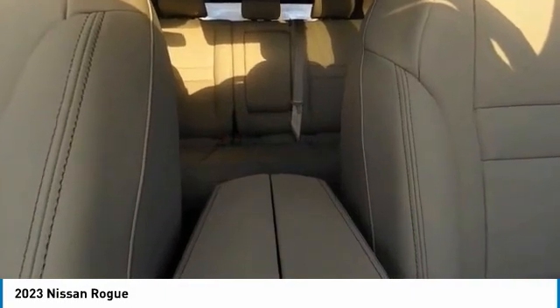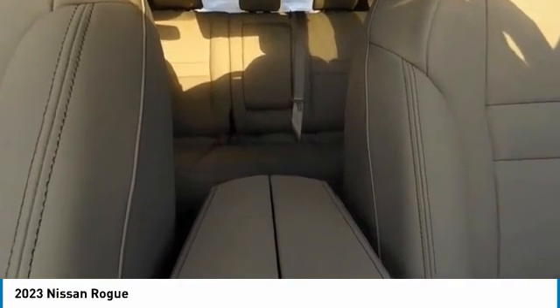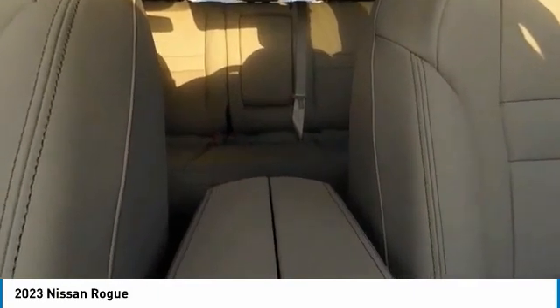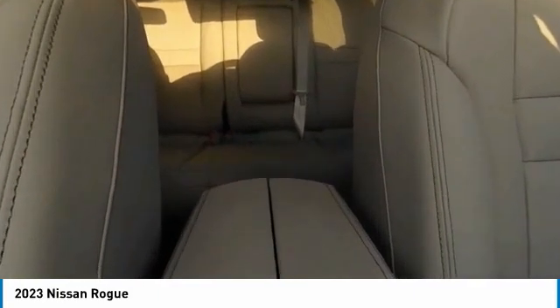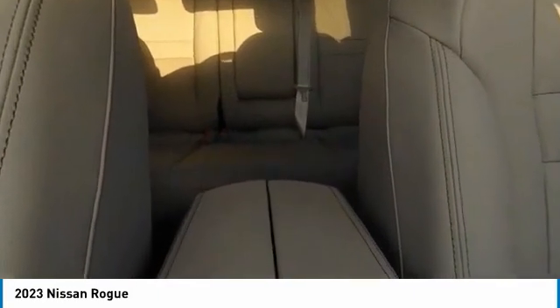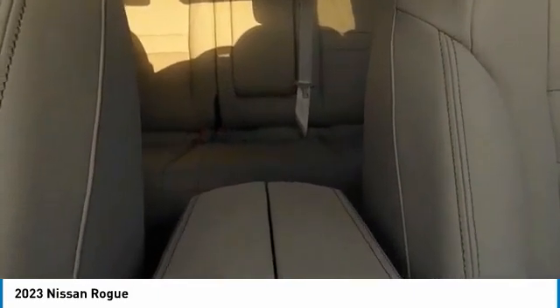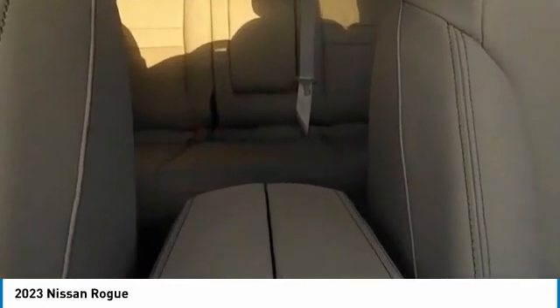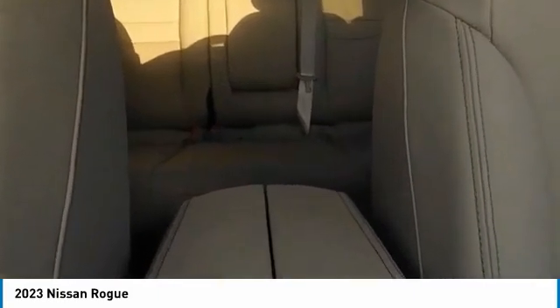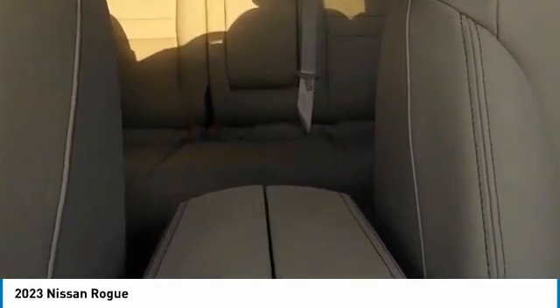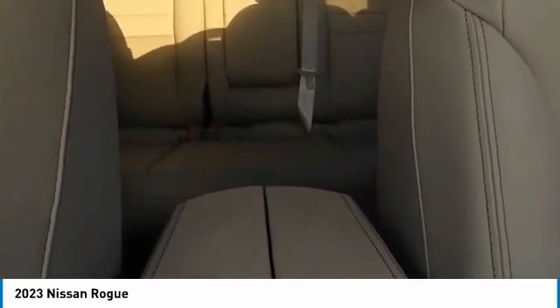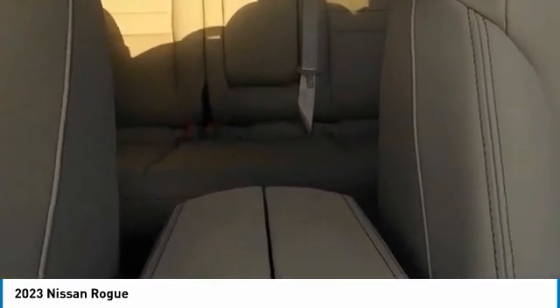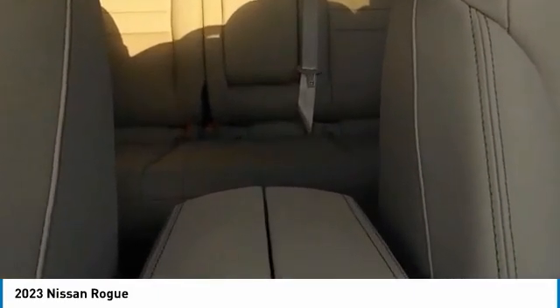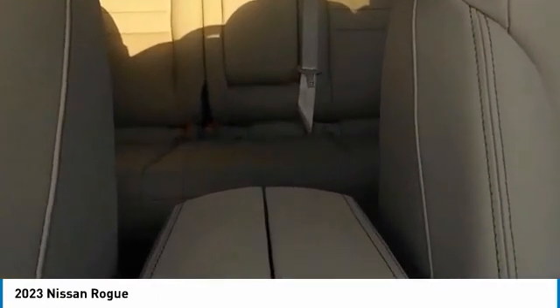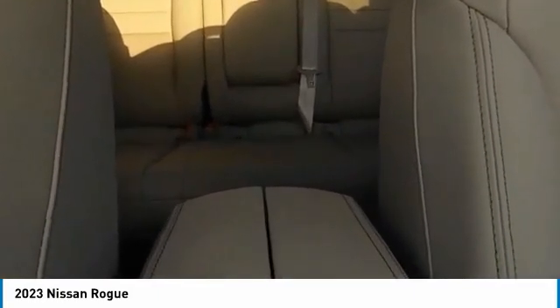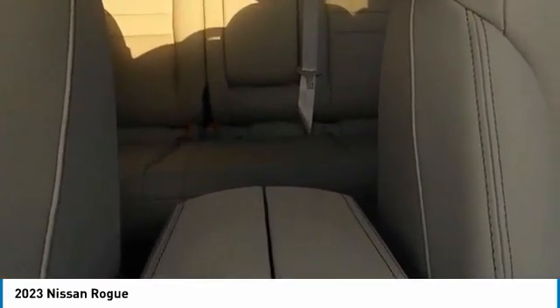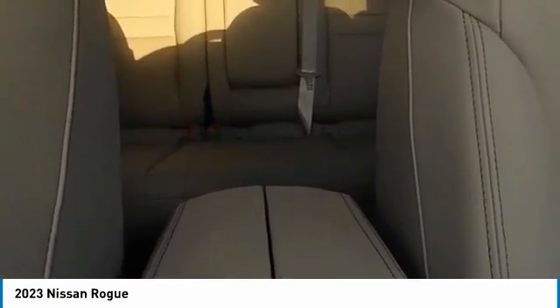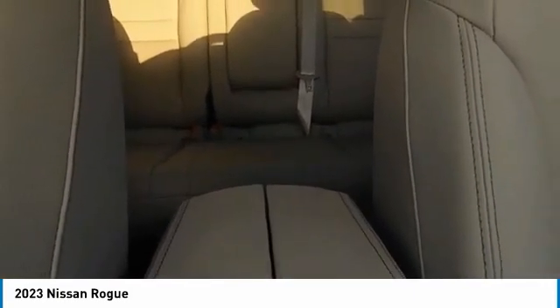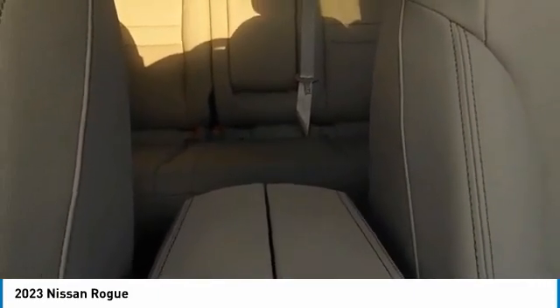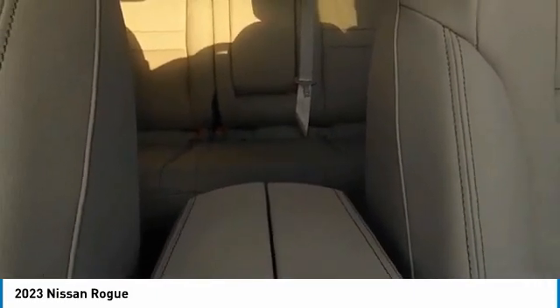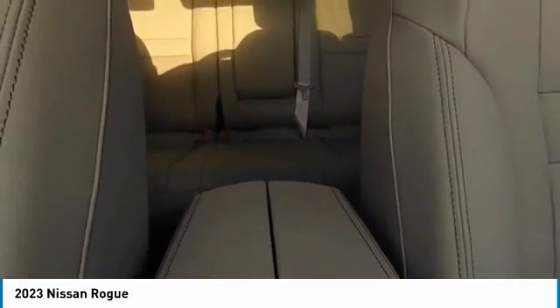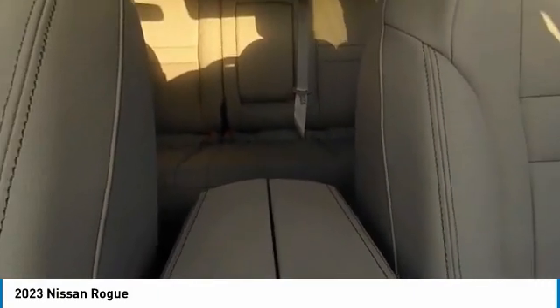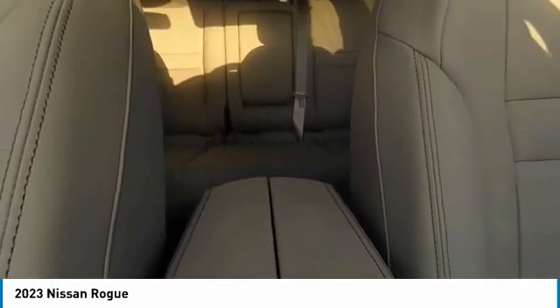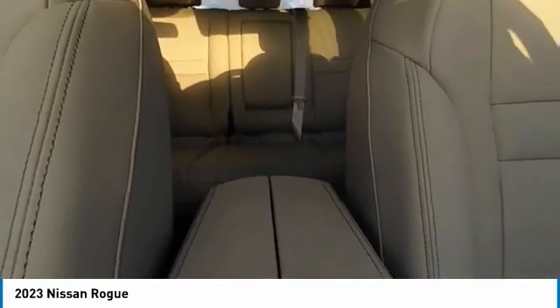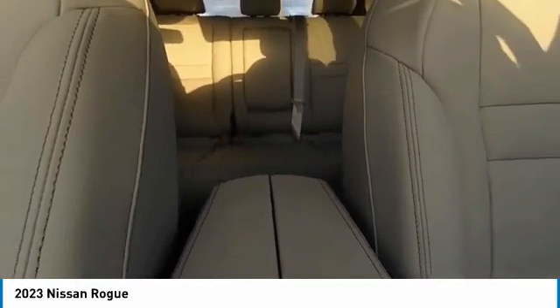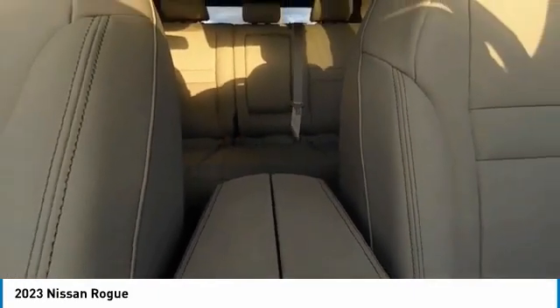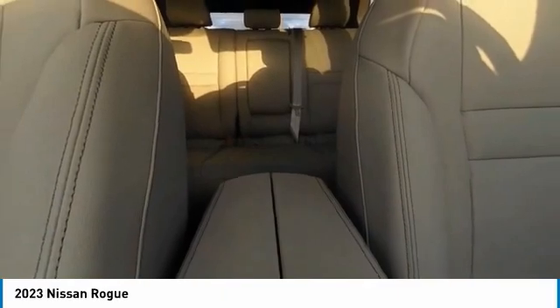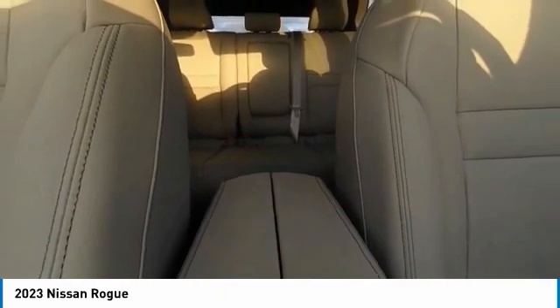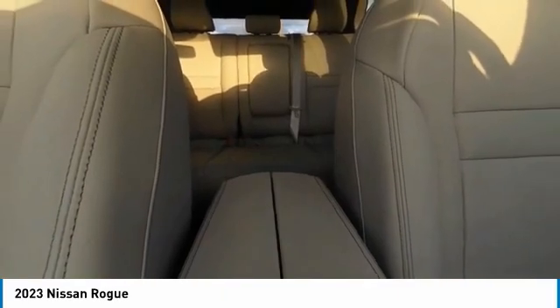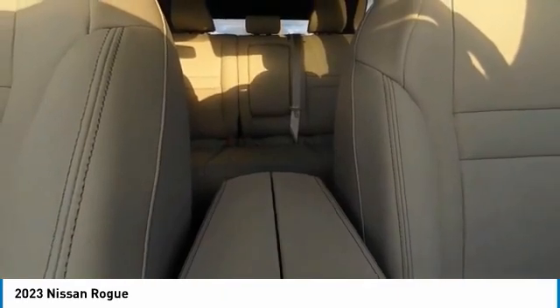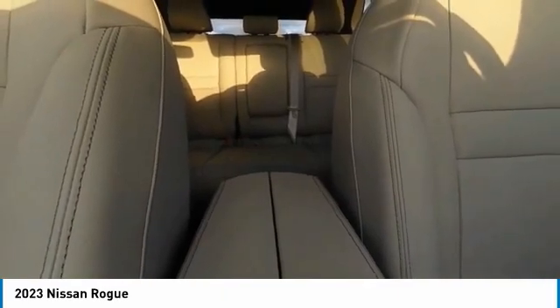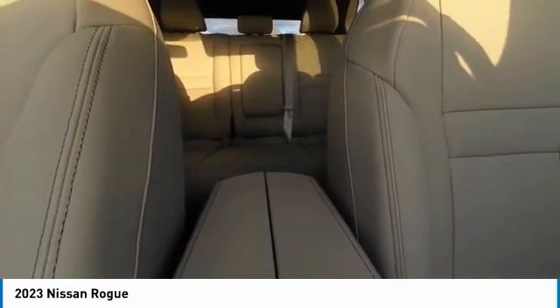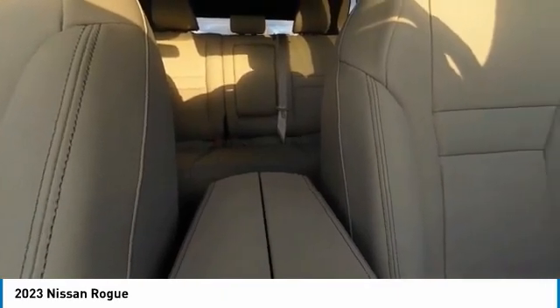Remote keyless entry, integrated turn signal mirrors, retractable cargo cover, speed control.